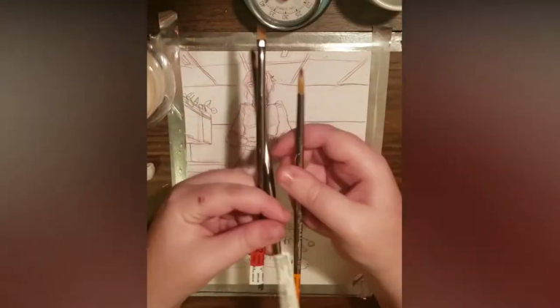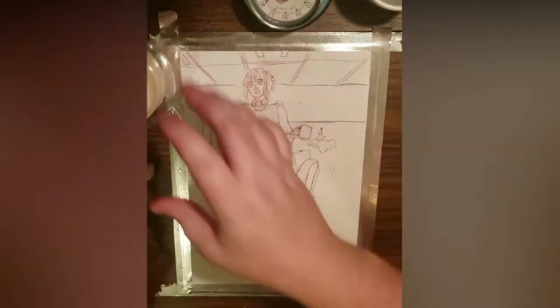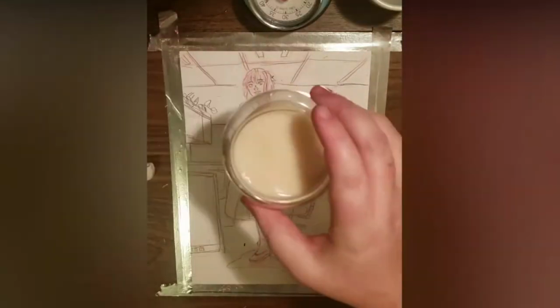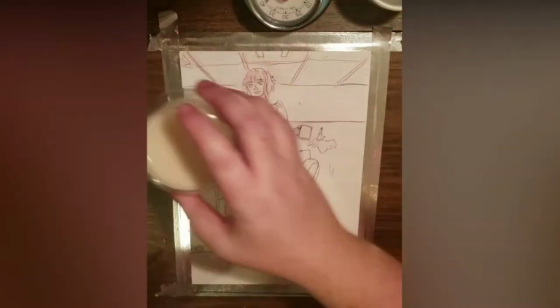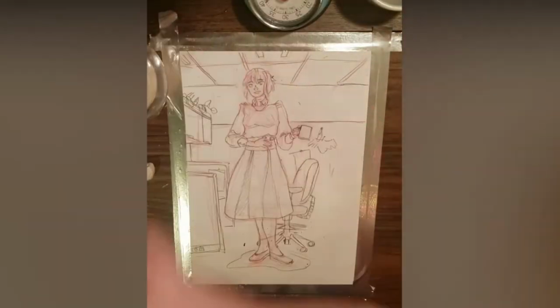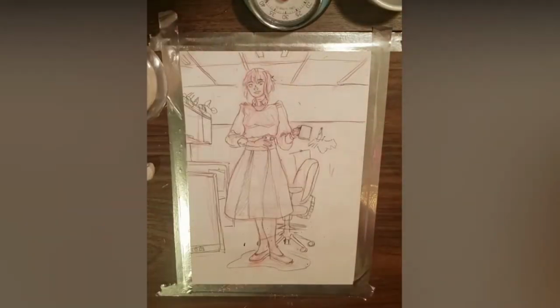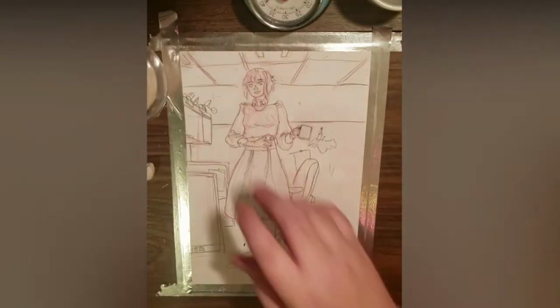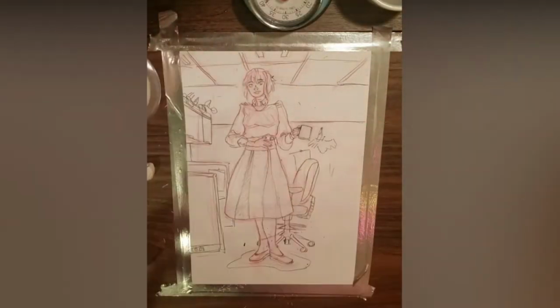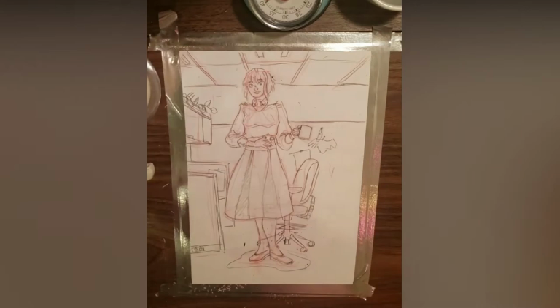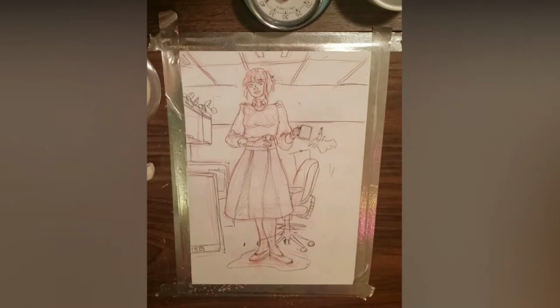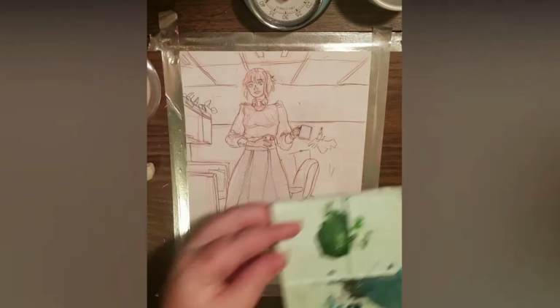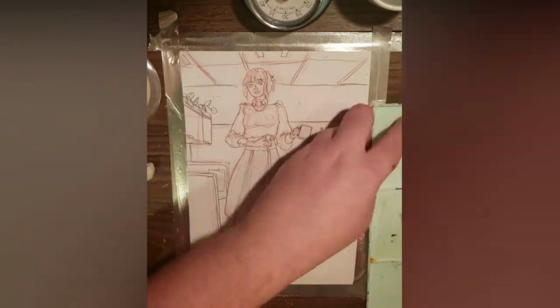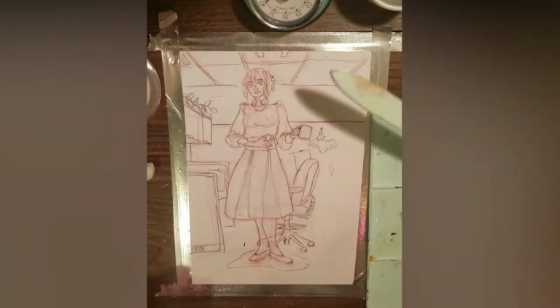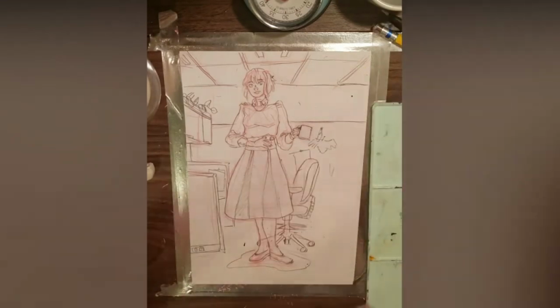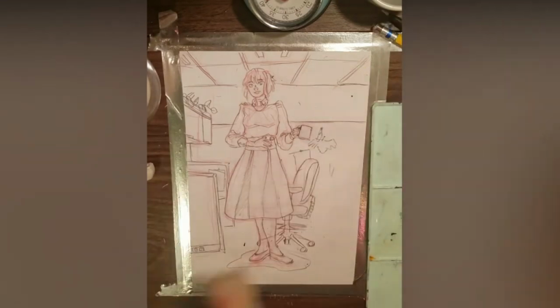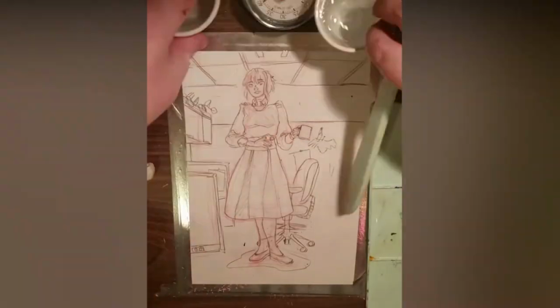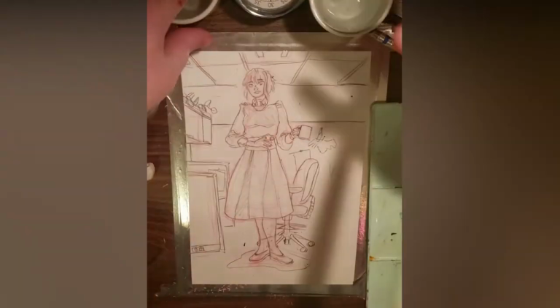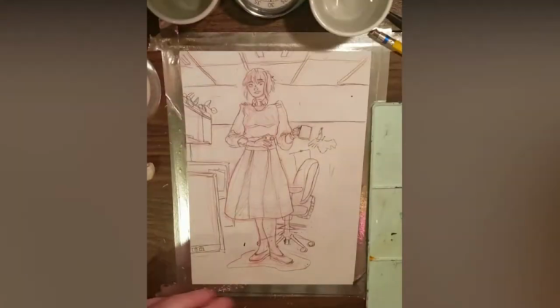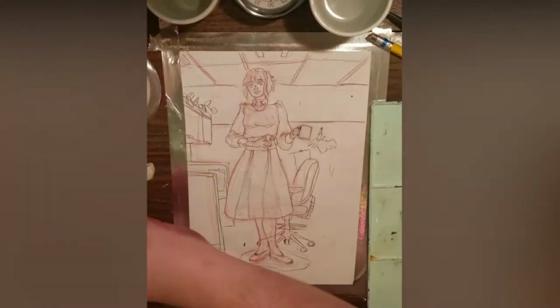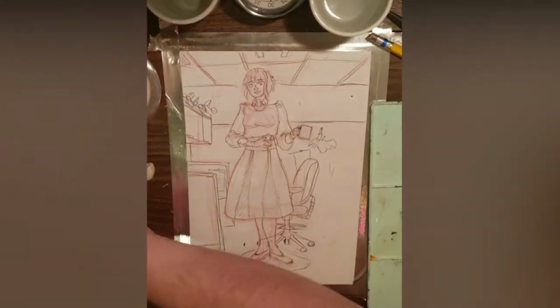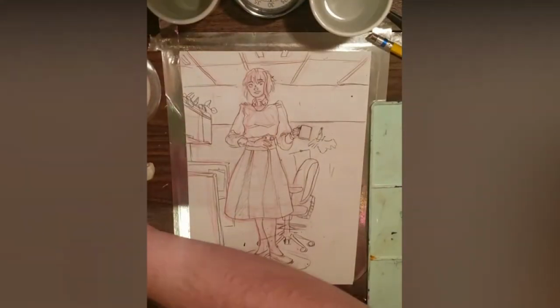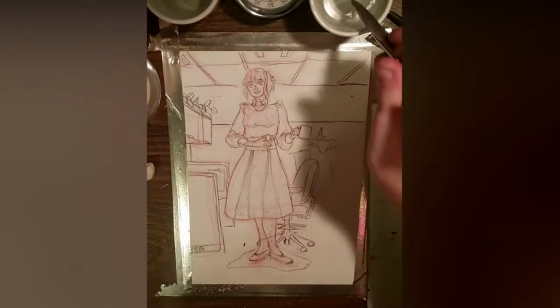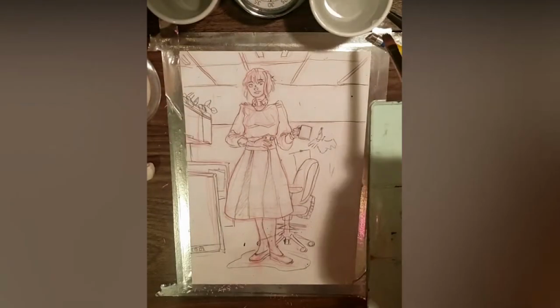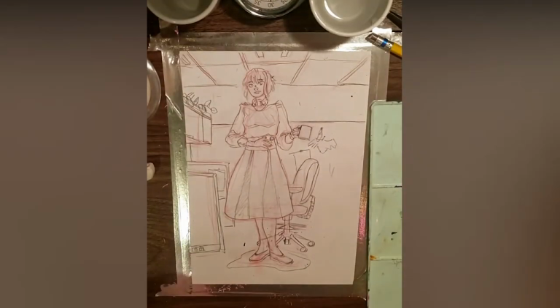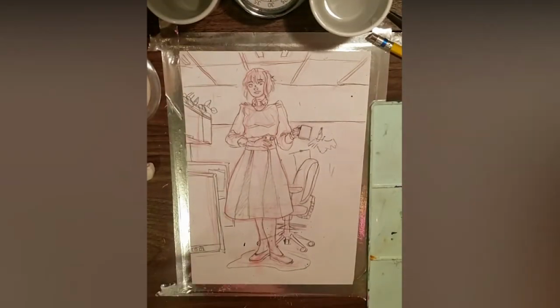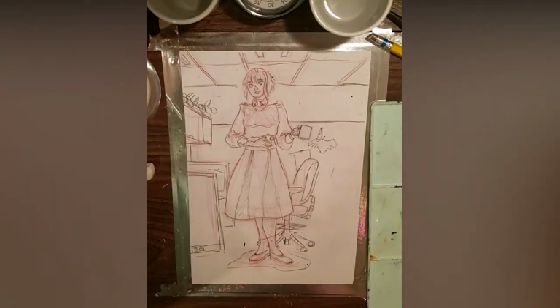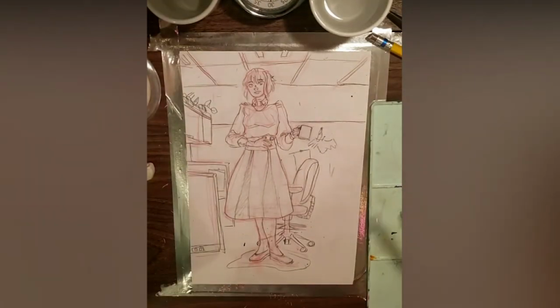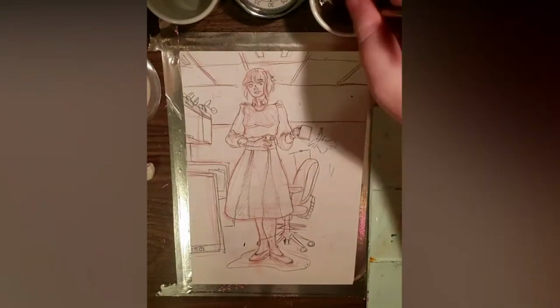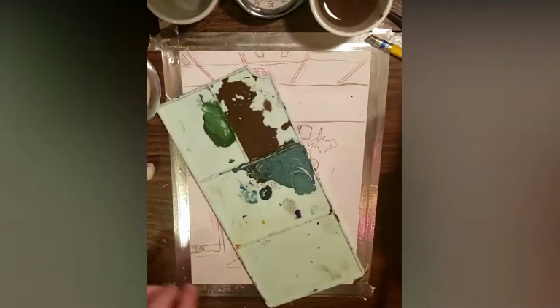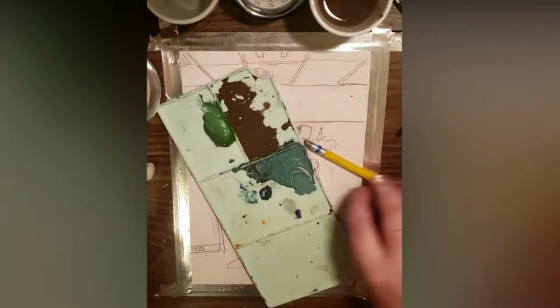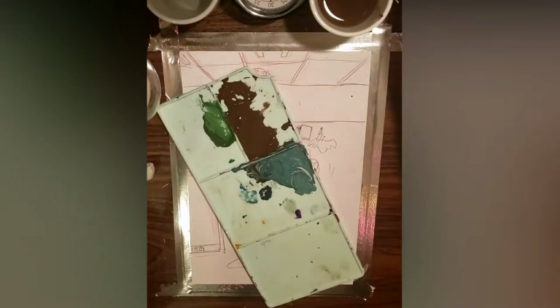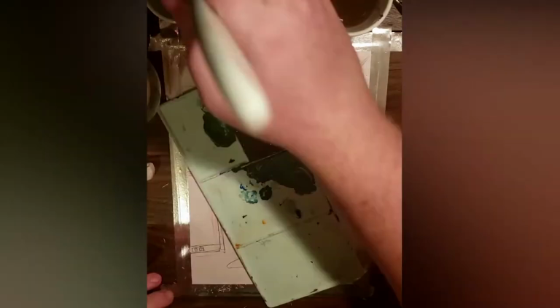Here's my paint and the brushes that came with them, brush cleaner, water cups, brushes I'll be using, and tea.